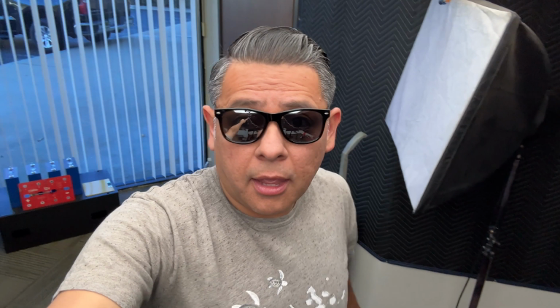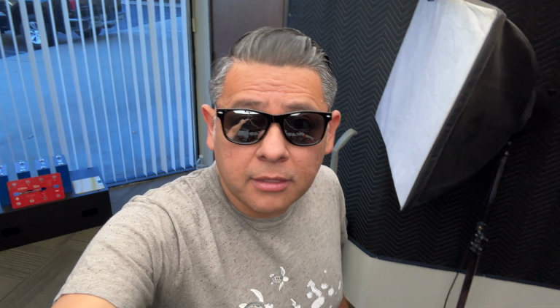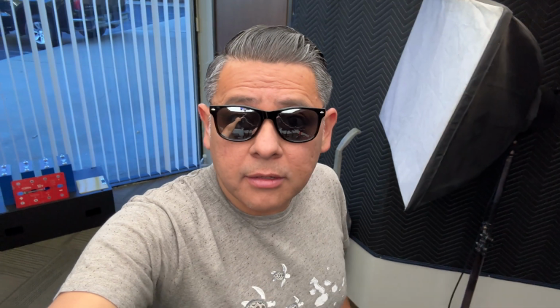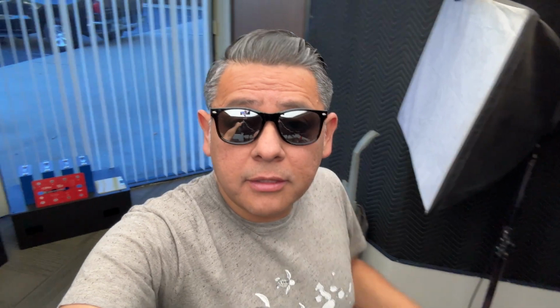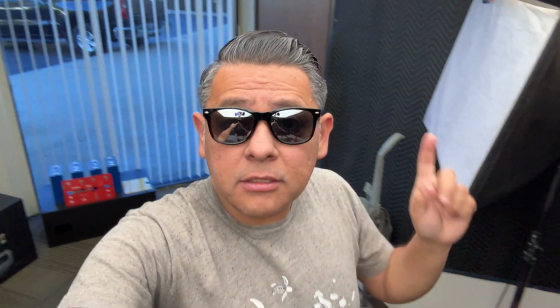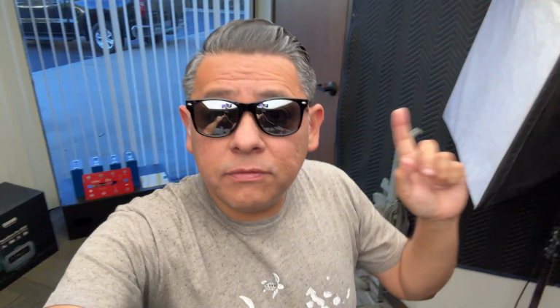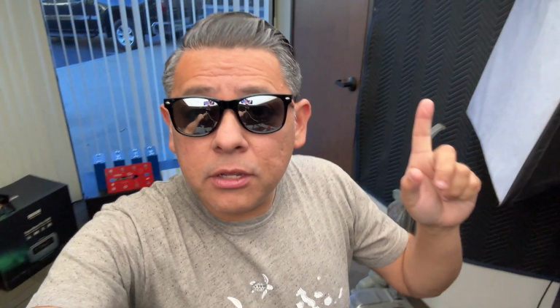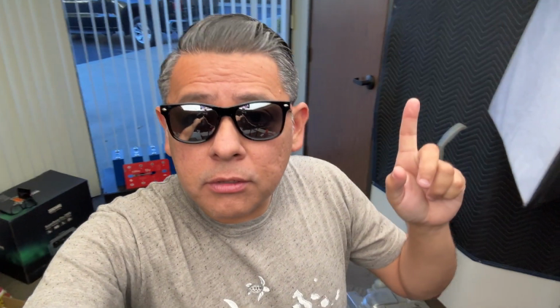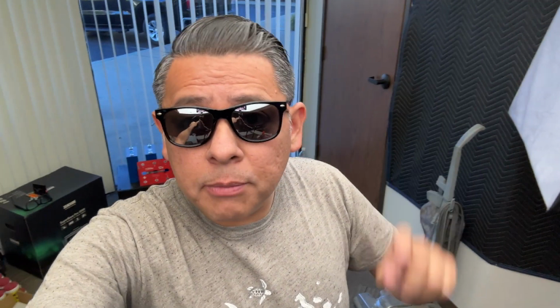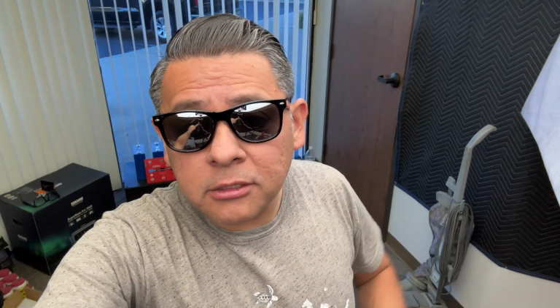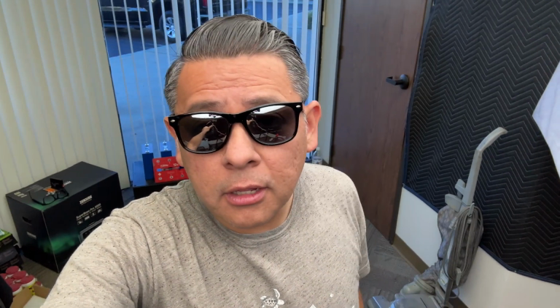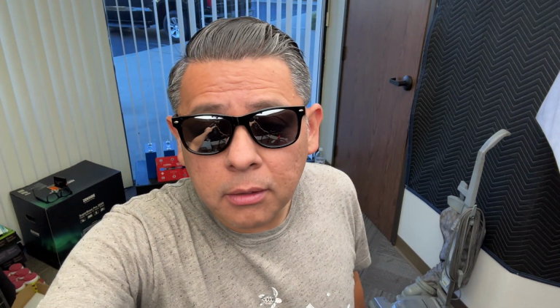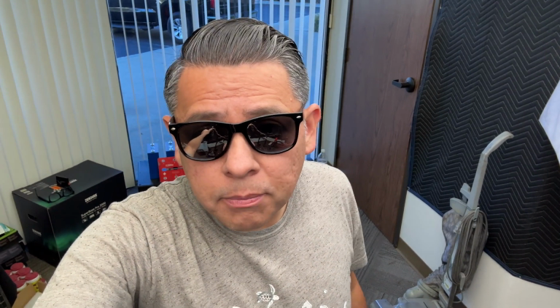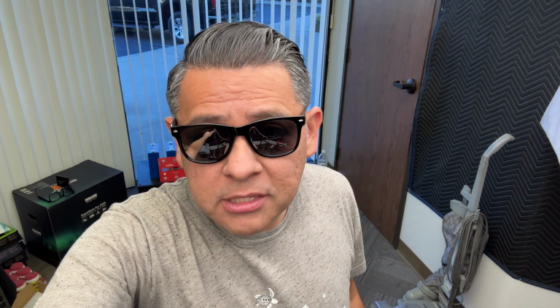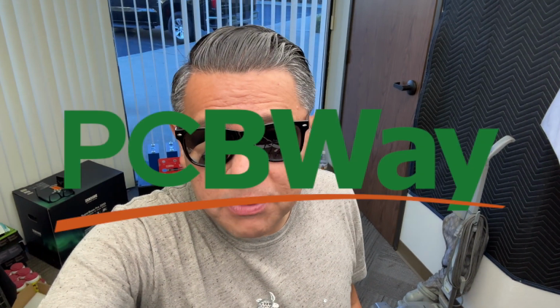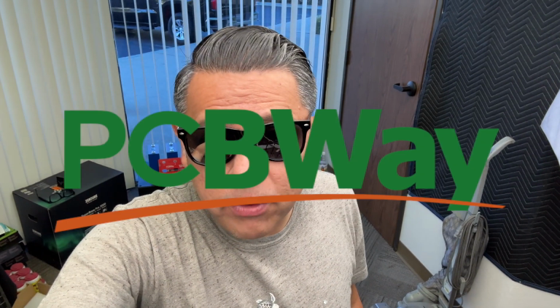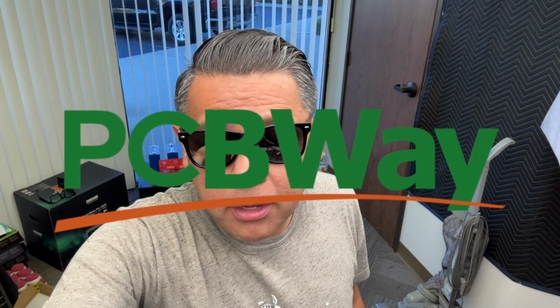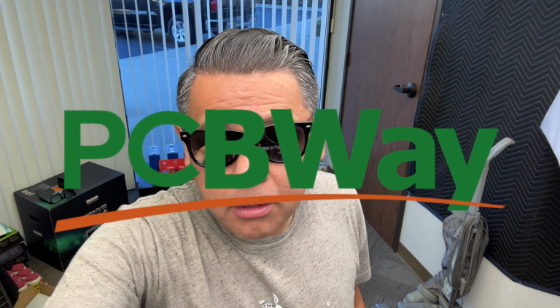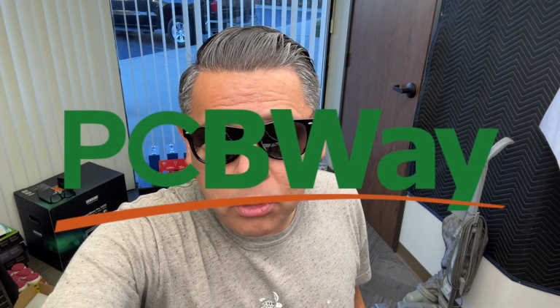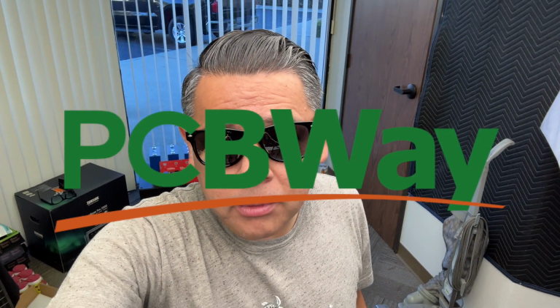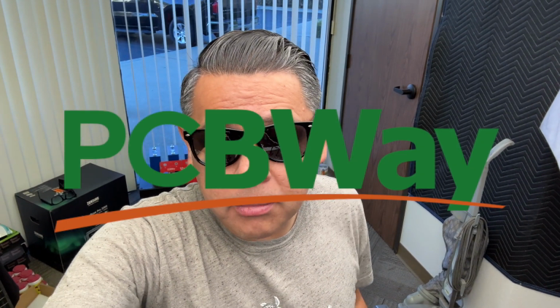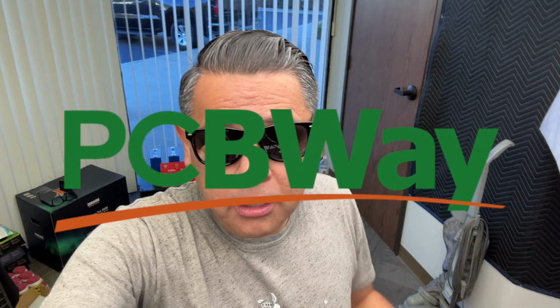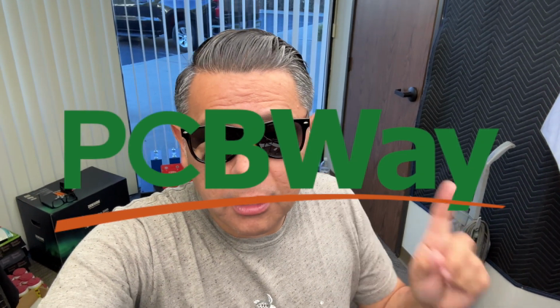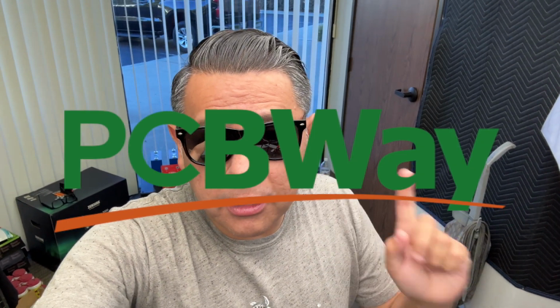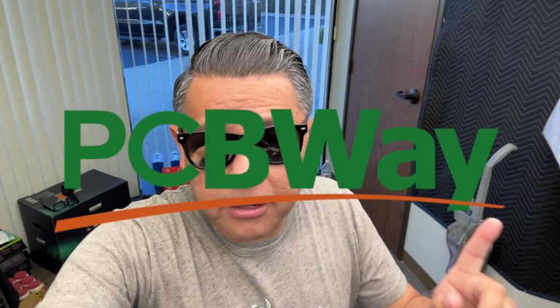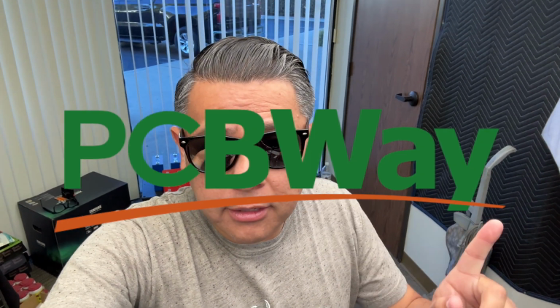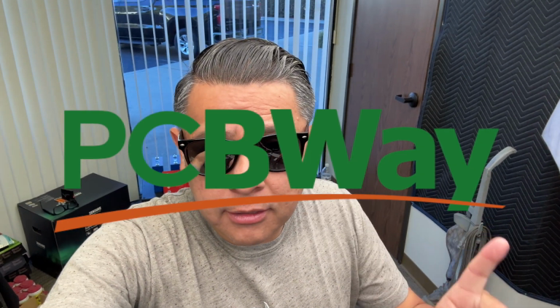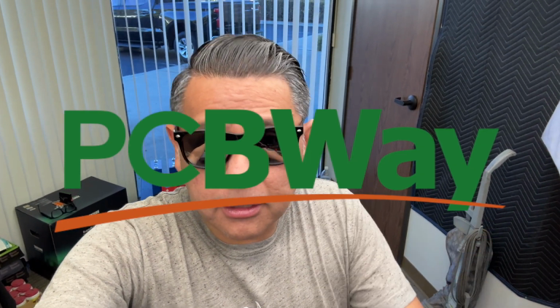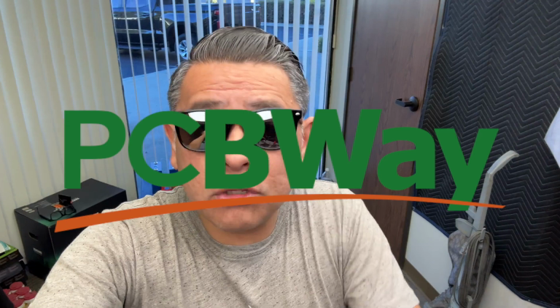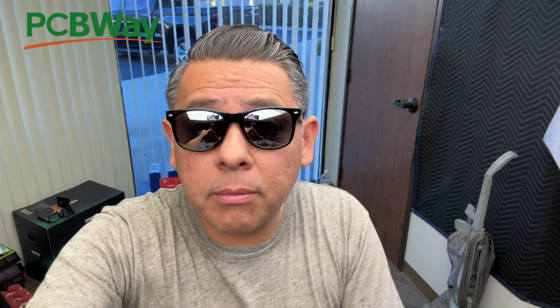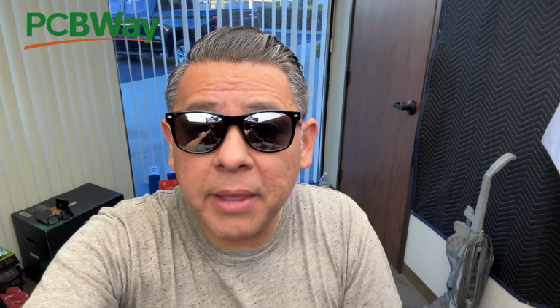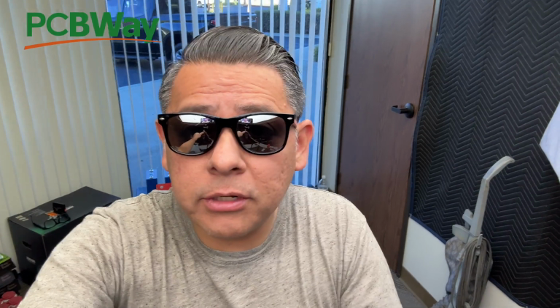Hey there, this video is sponsored by PCBWay. More on them later. Let's talk about batteries.